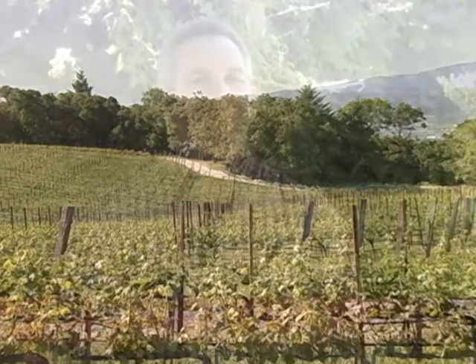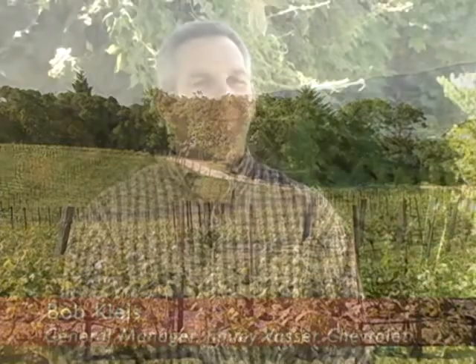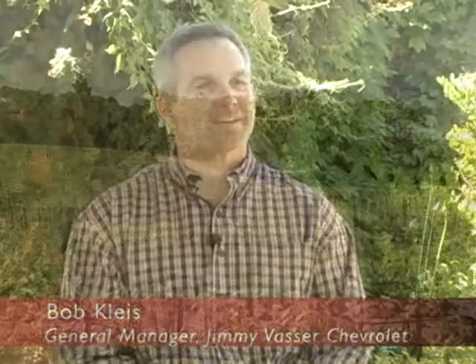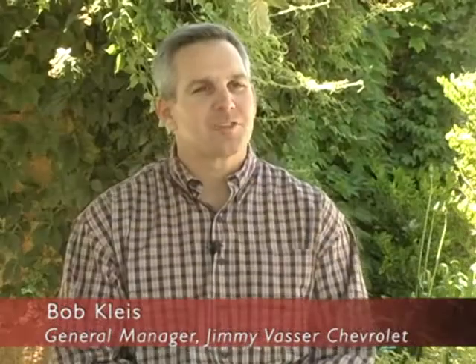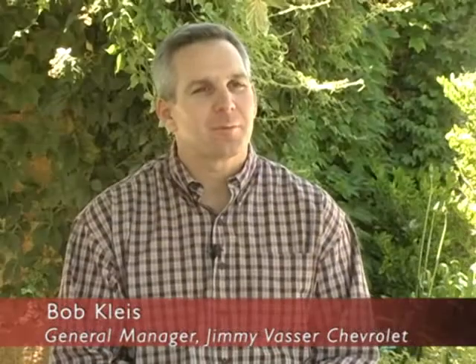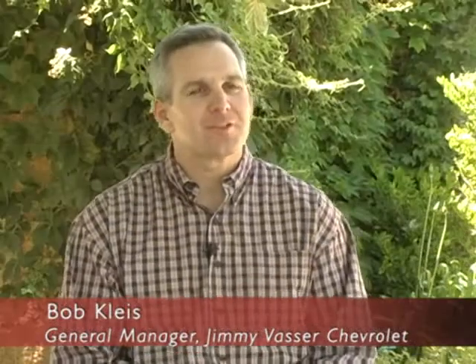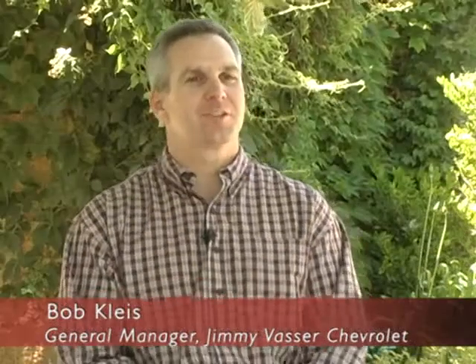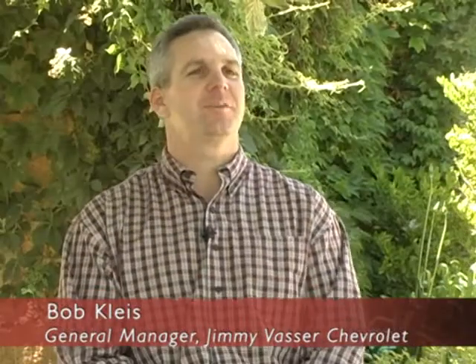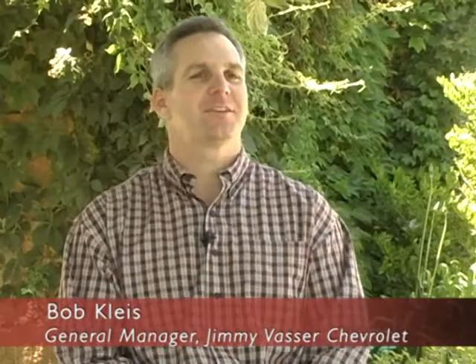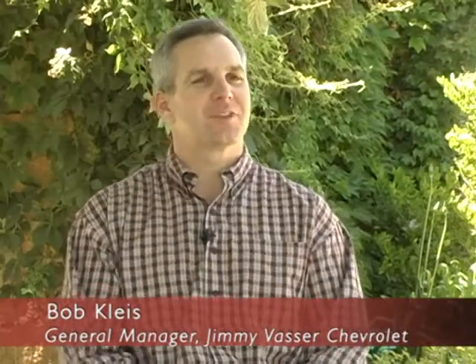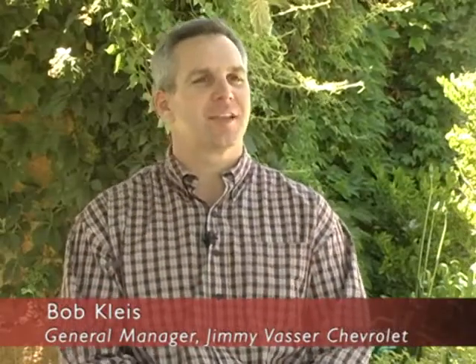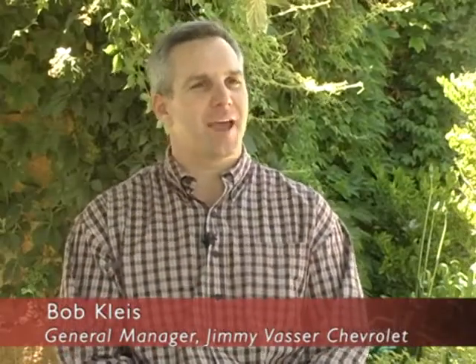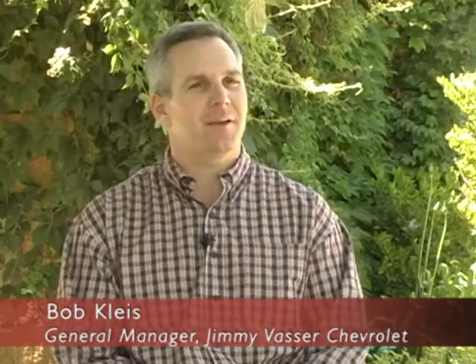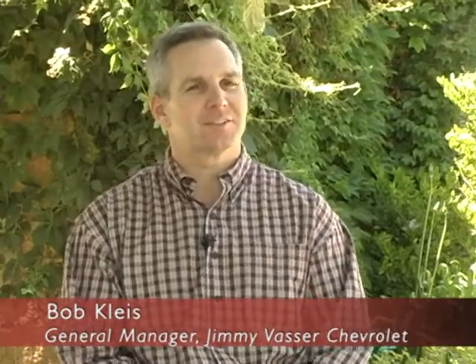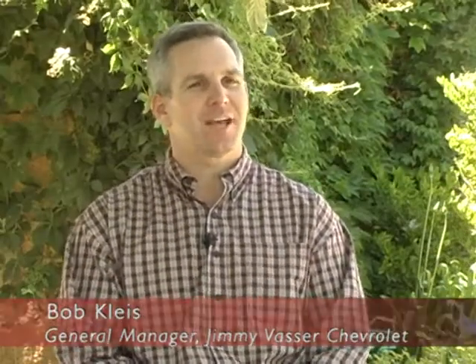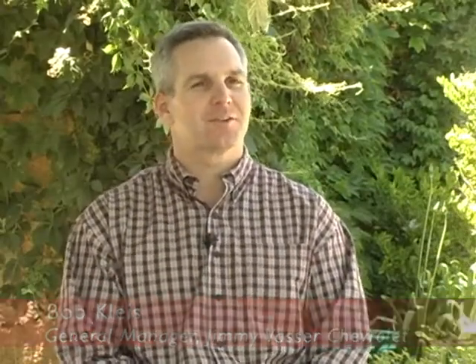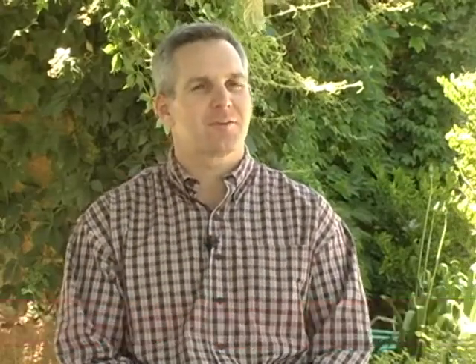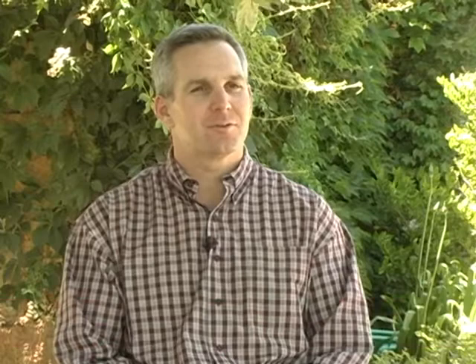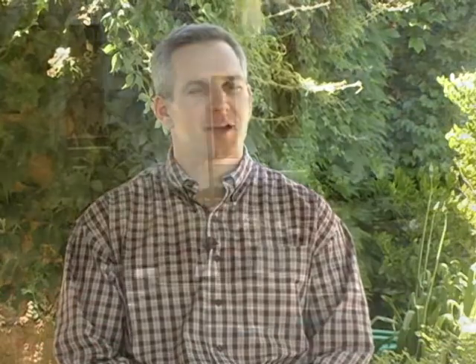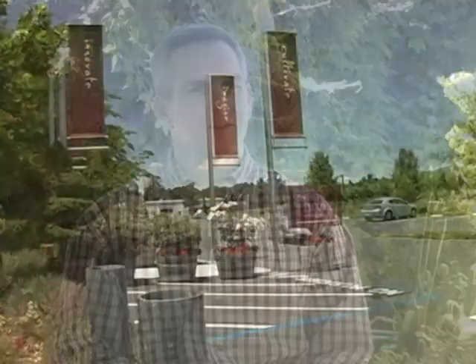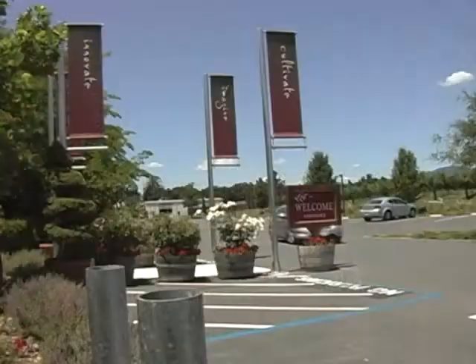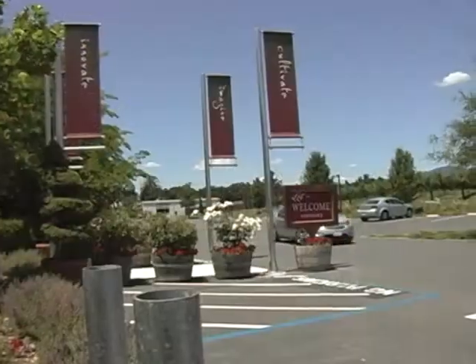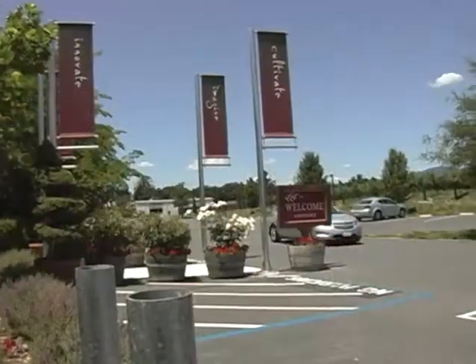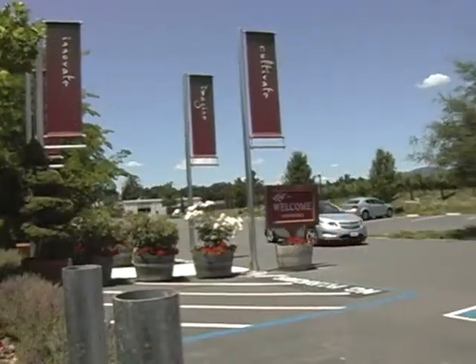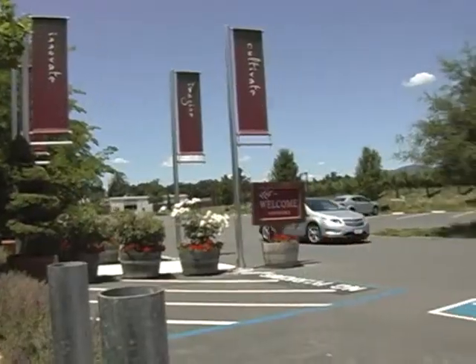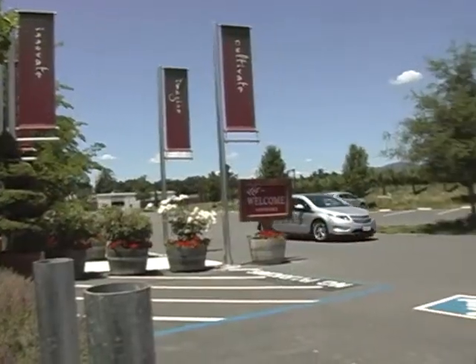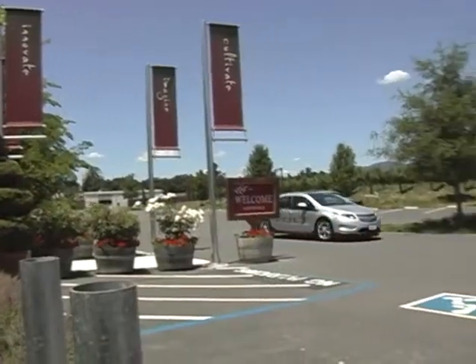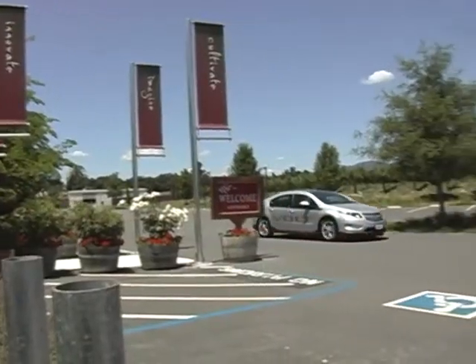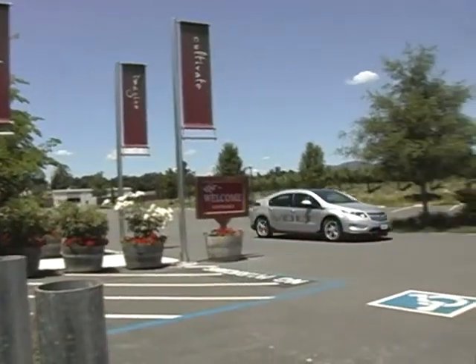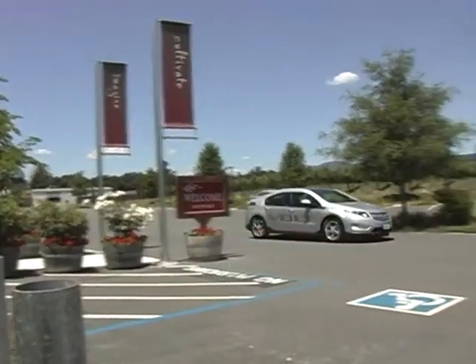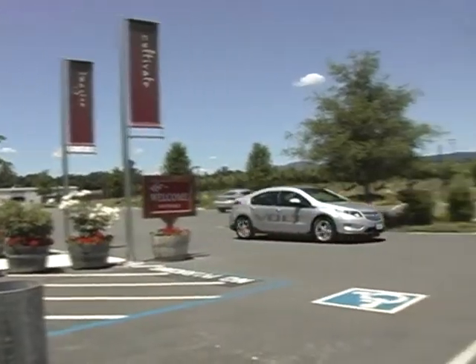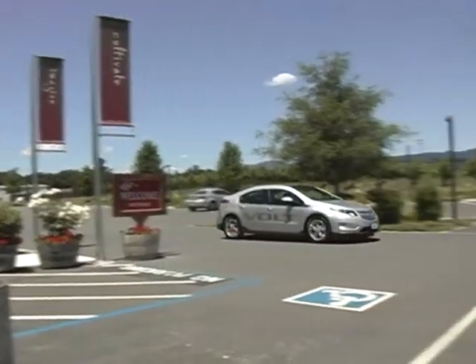Hi, I'm Bob Kleis. I'm the general manager at Jimmy Vassar Chevrolet in Napa. I was excited to drive the new 2011 Chevrolet Volt up here to beautiful Hull Winery in St. Helena.